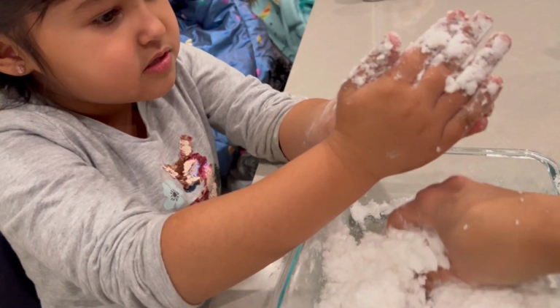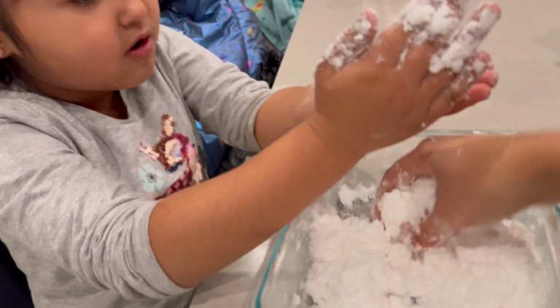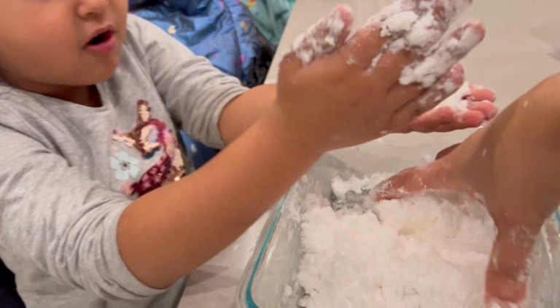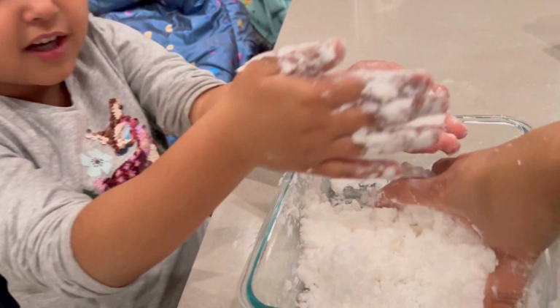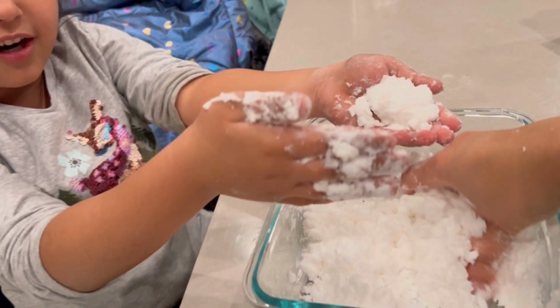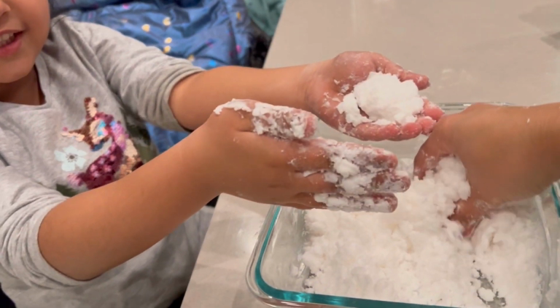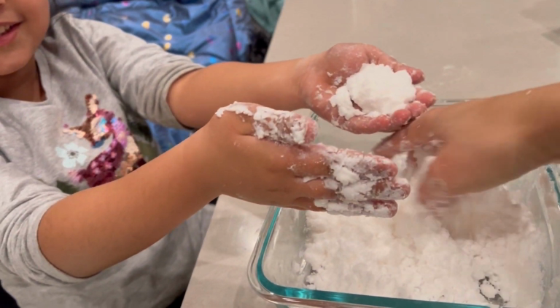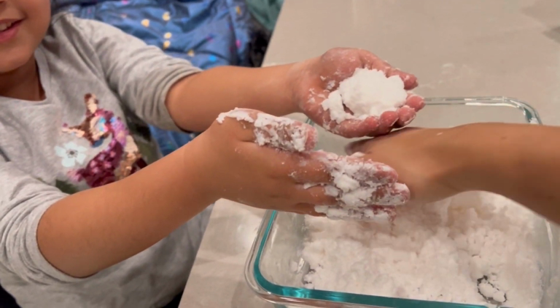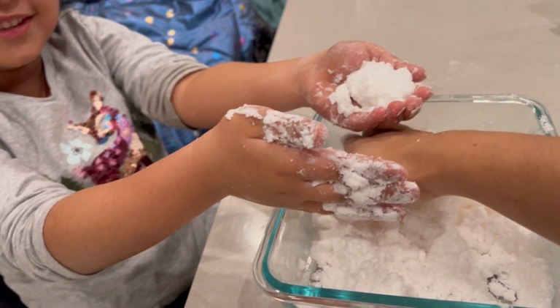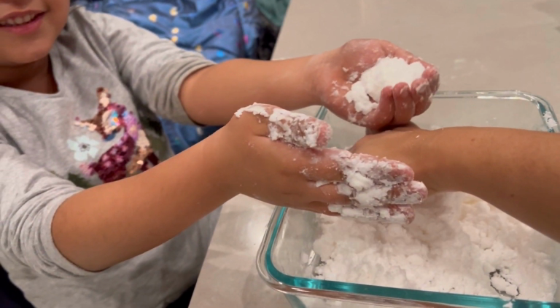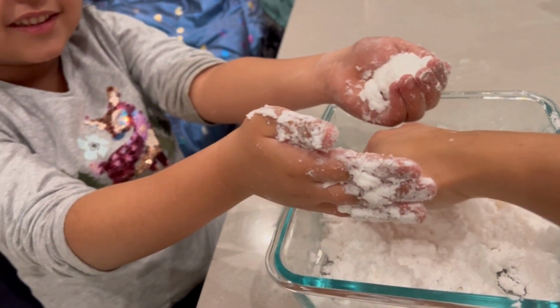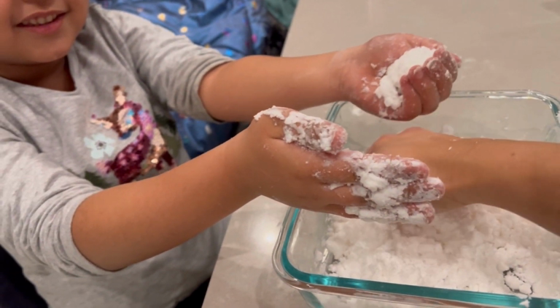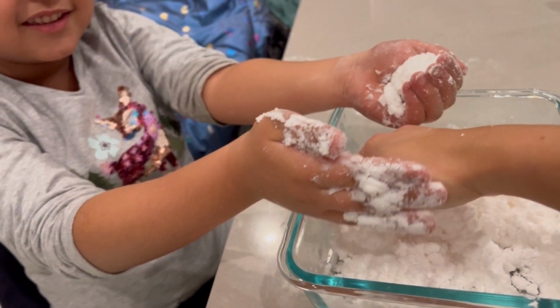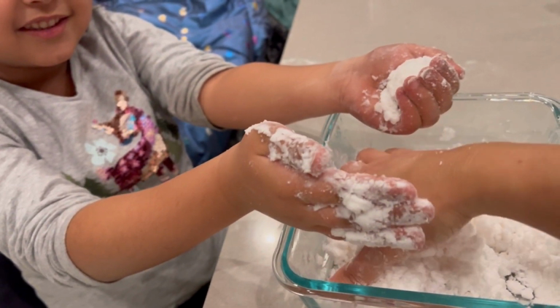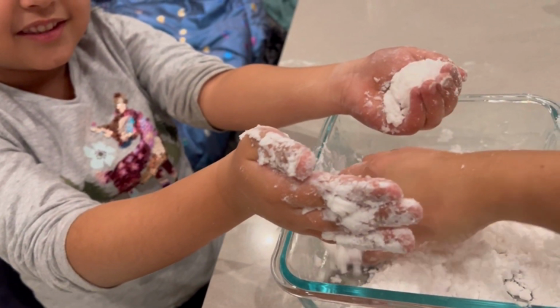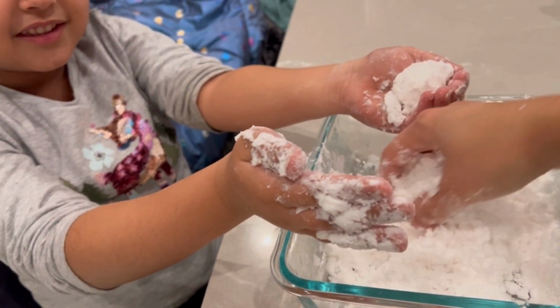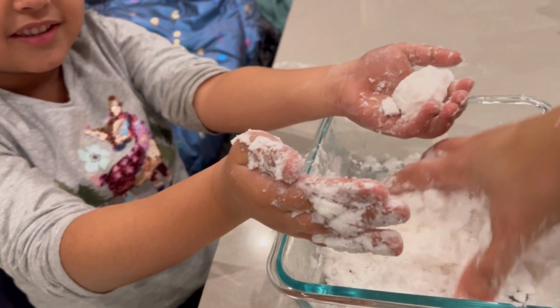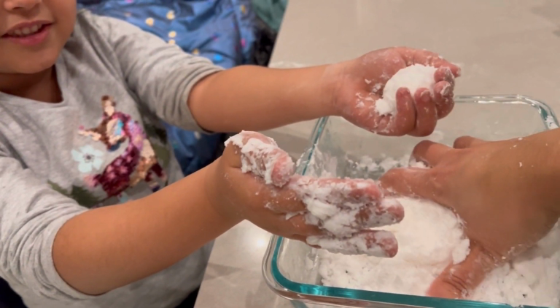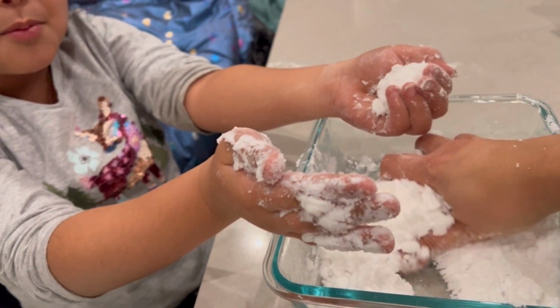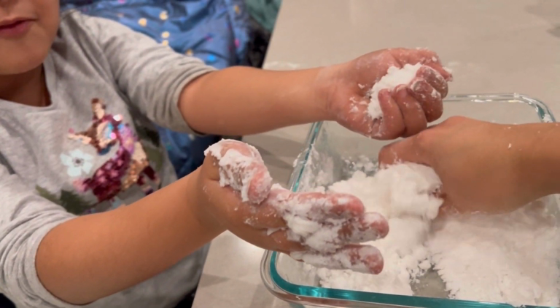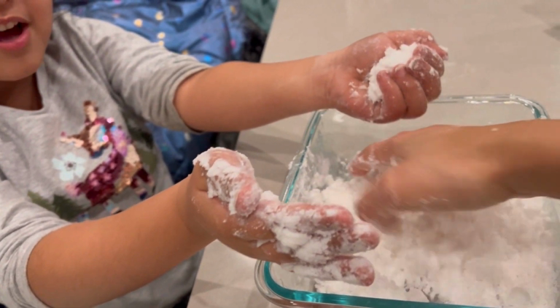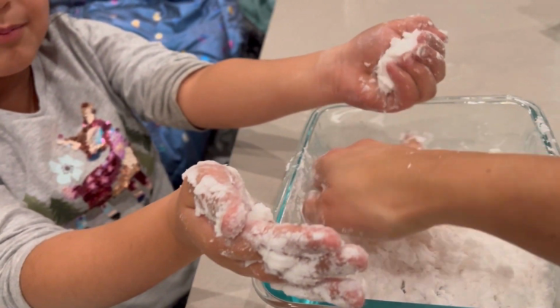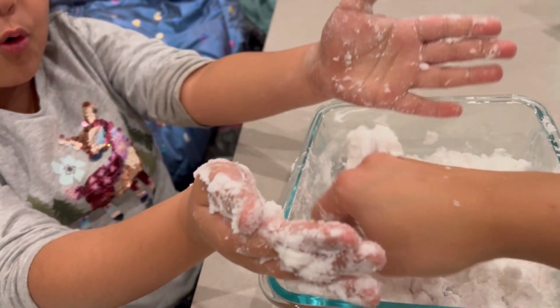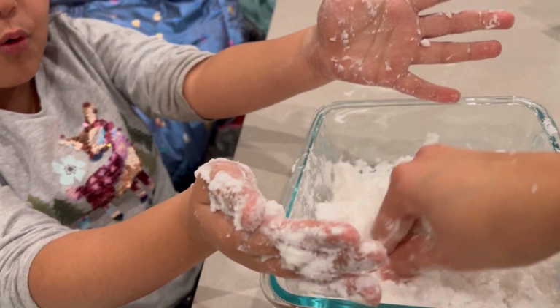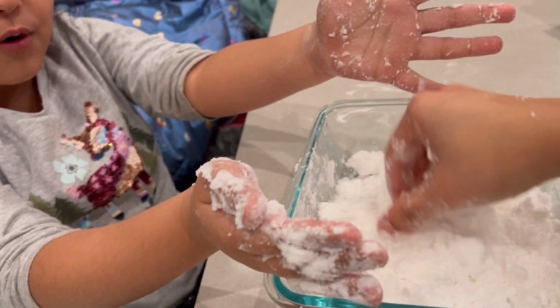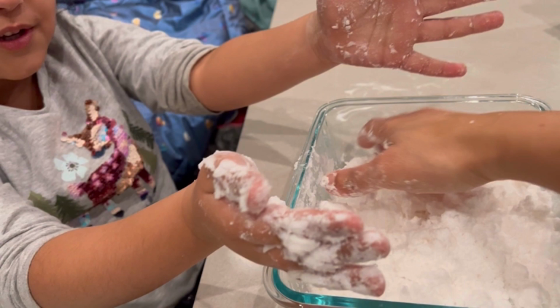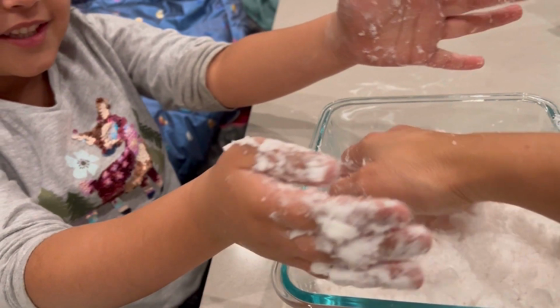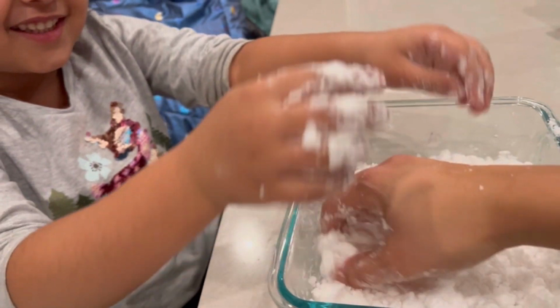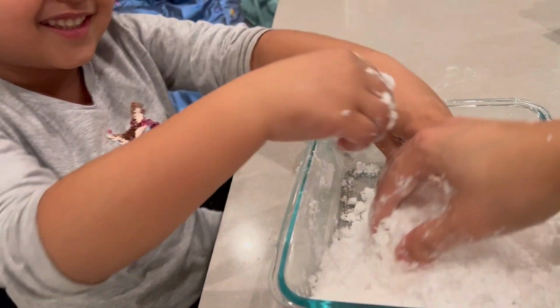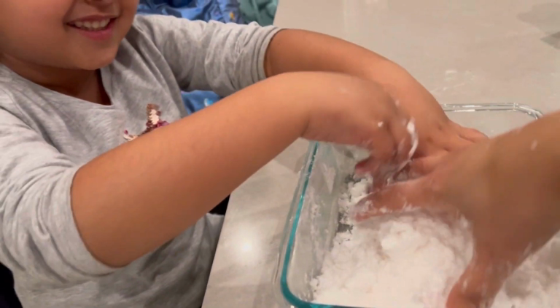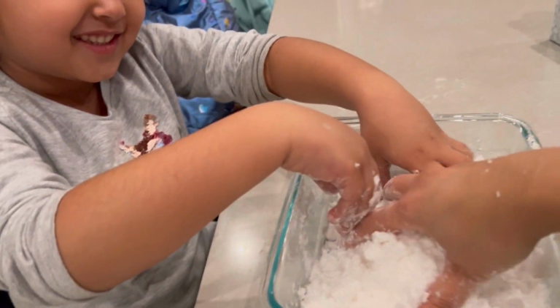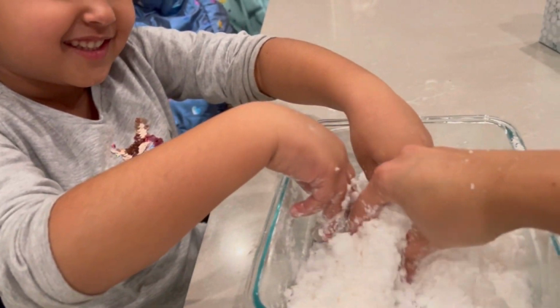Please make sure the conditioner is a white hair conditioner, otherwise the snow would not be white in color.